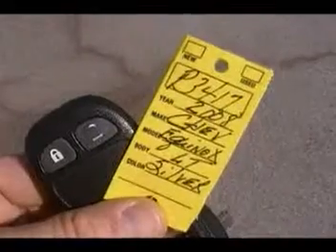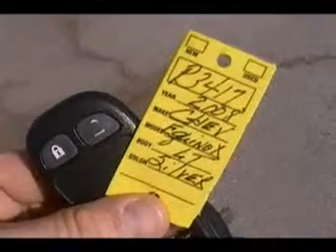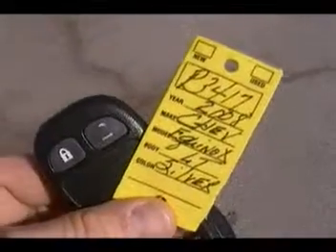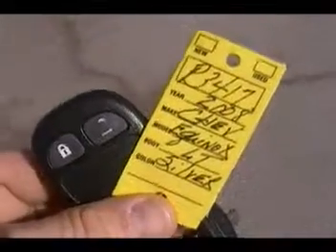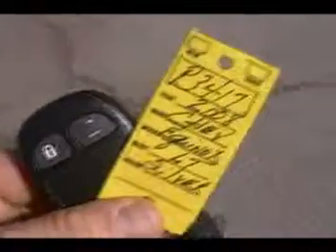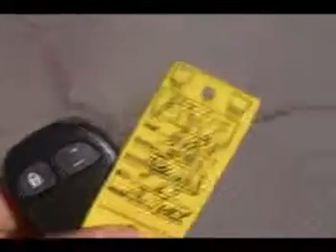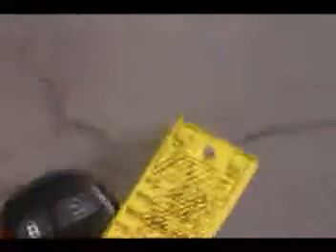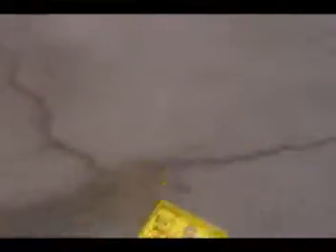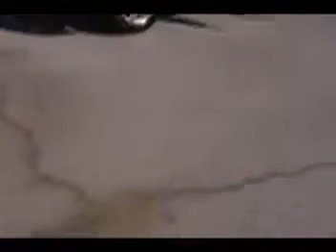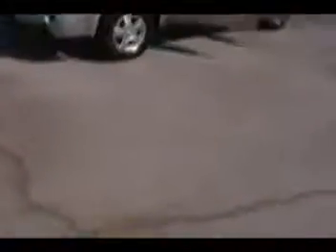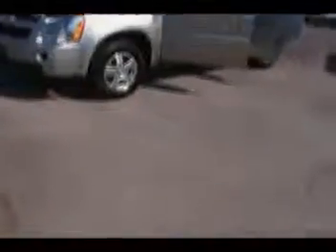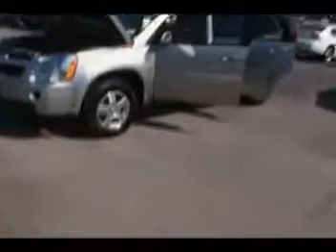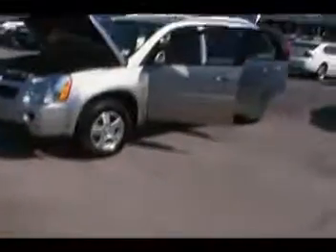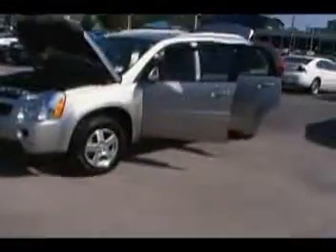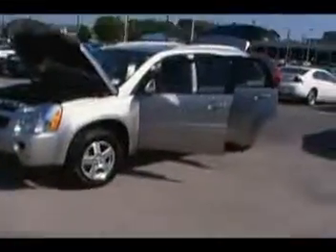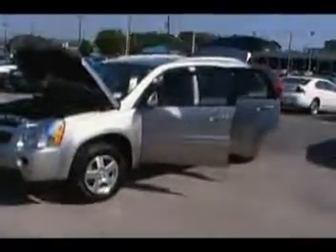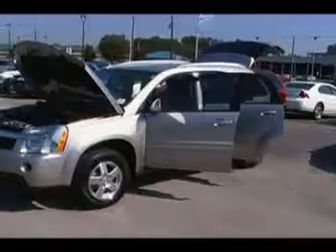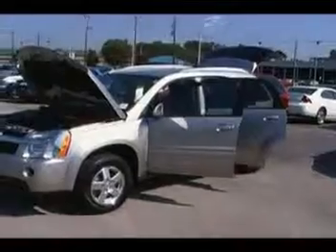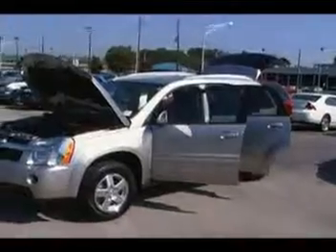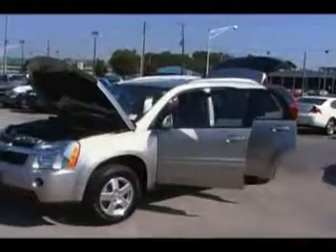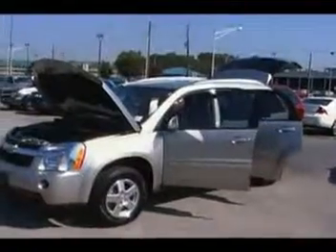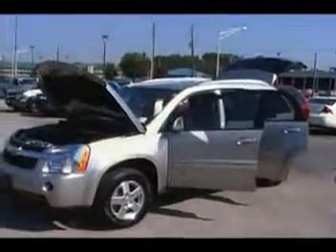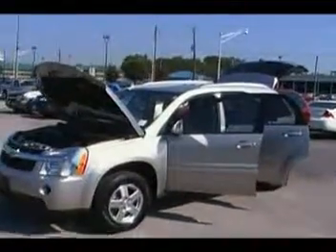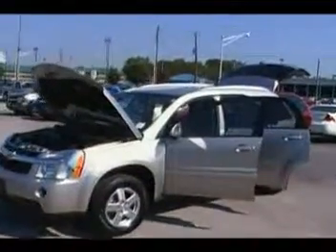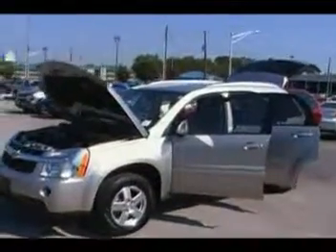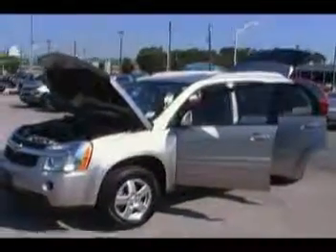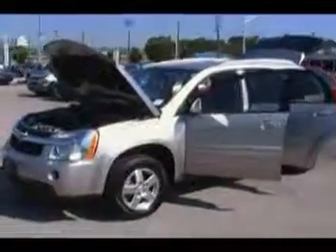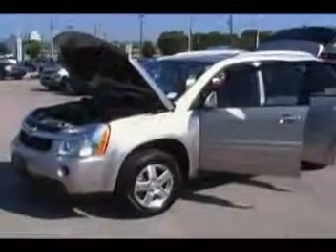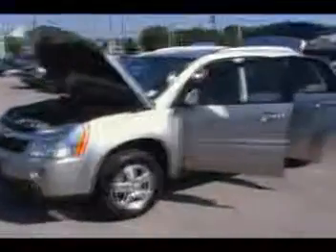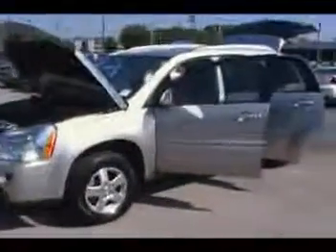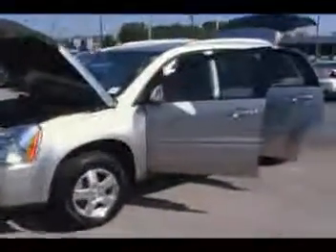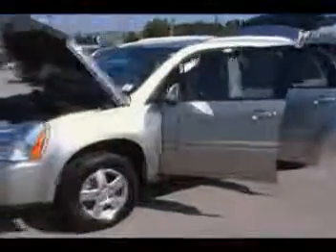Hey everybody, here we are at Mountain View Chevrolet in downtown Chattanooga with another episode of Look What I Traded For.